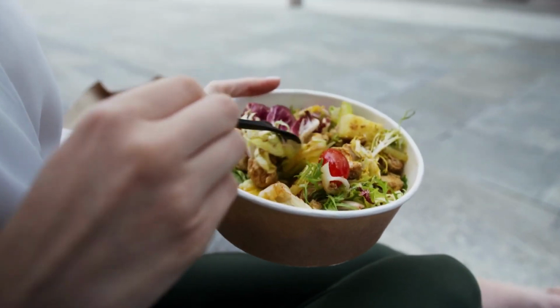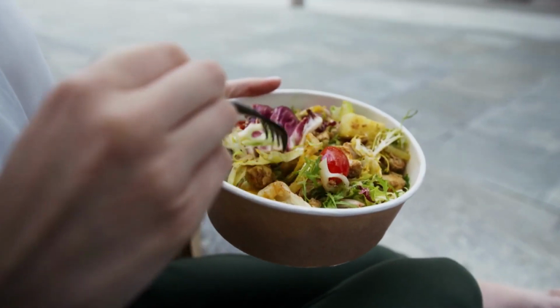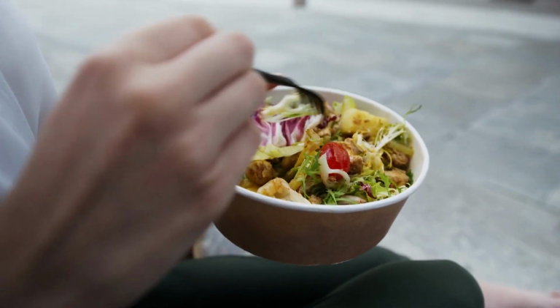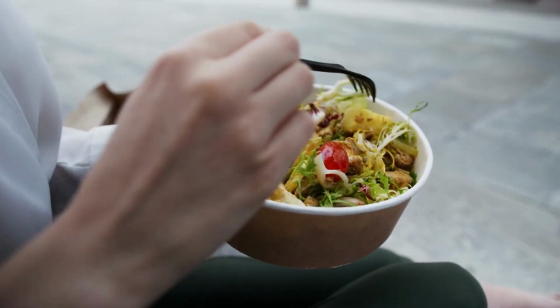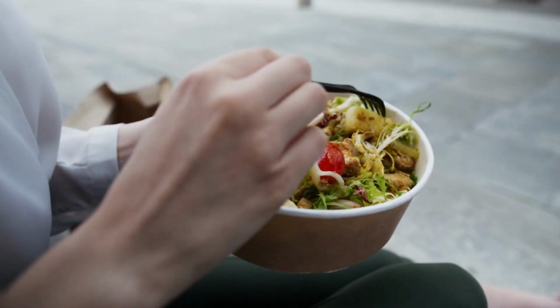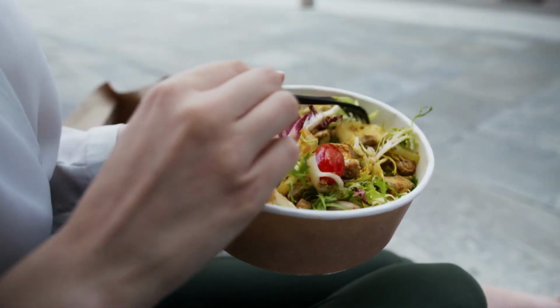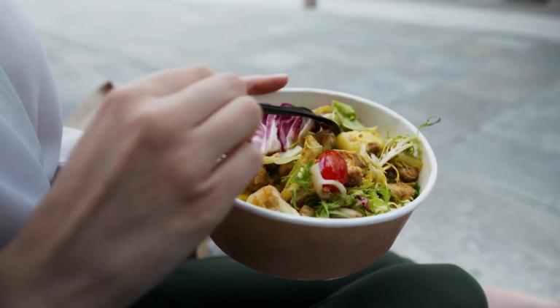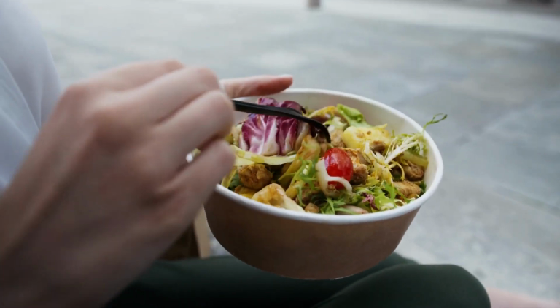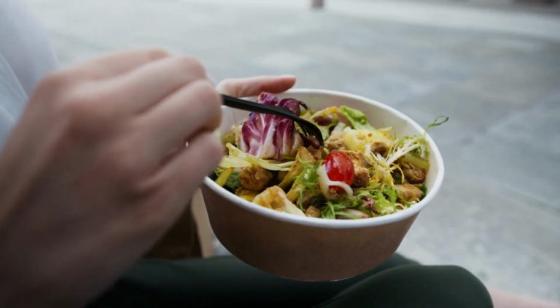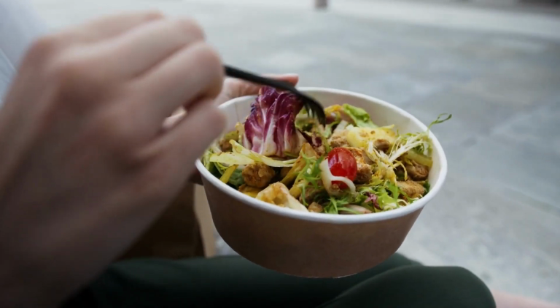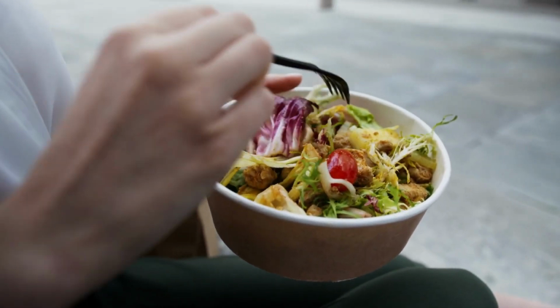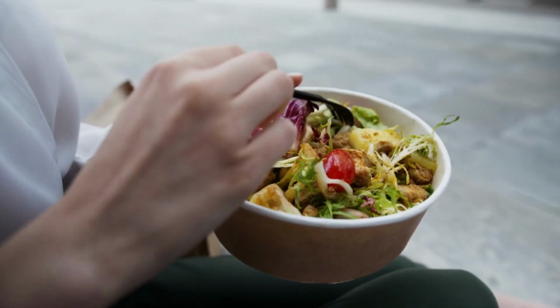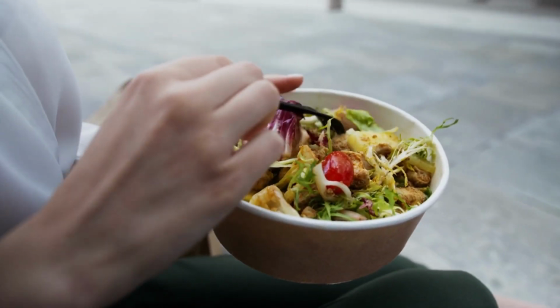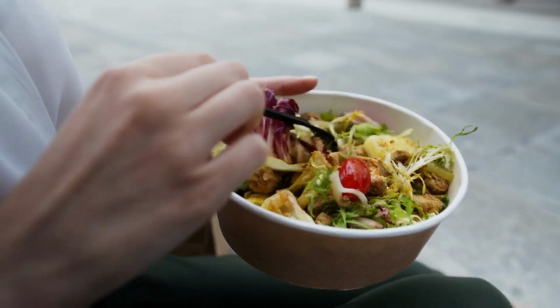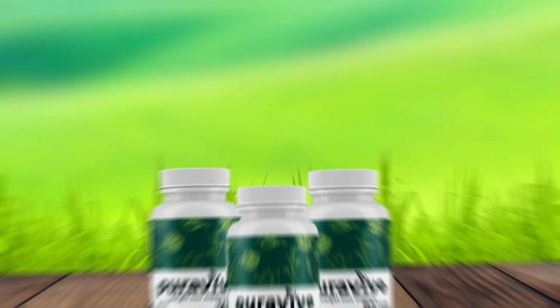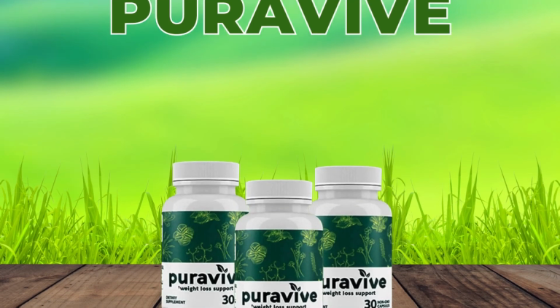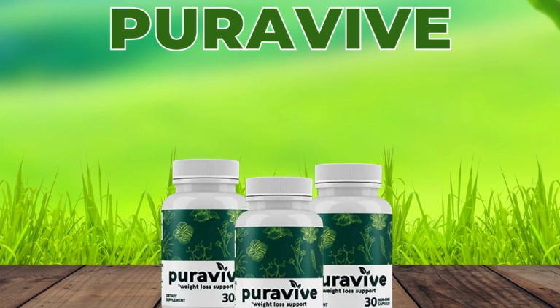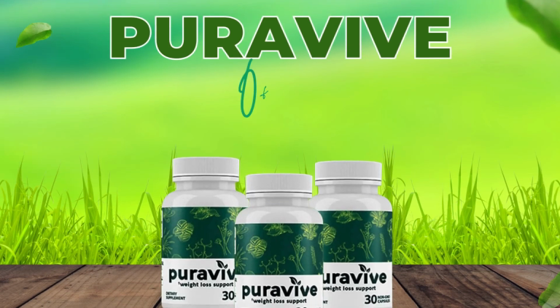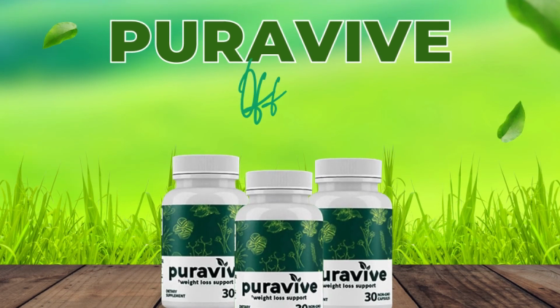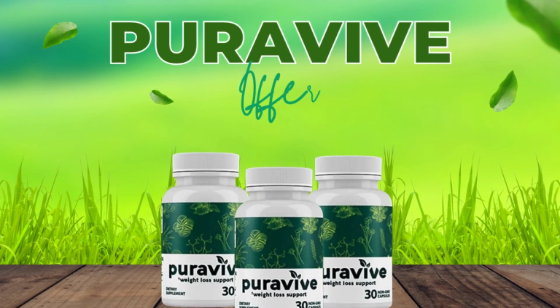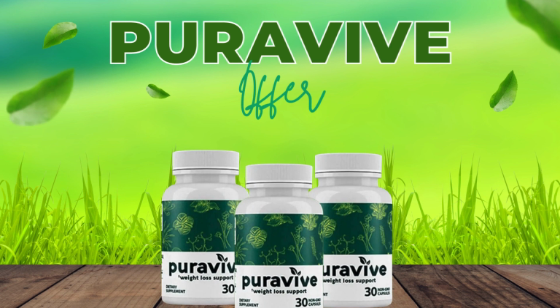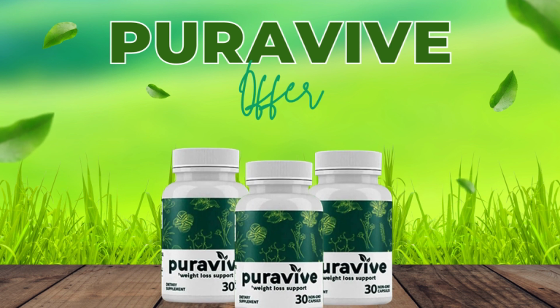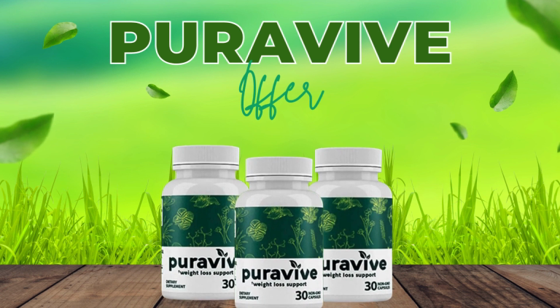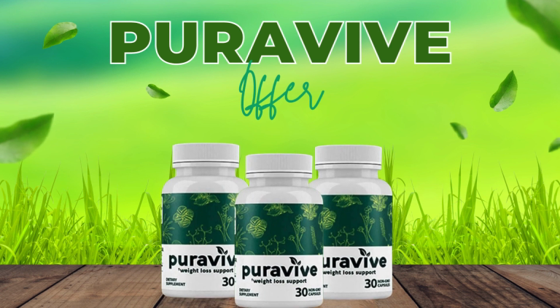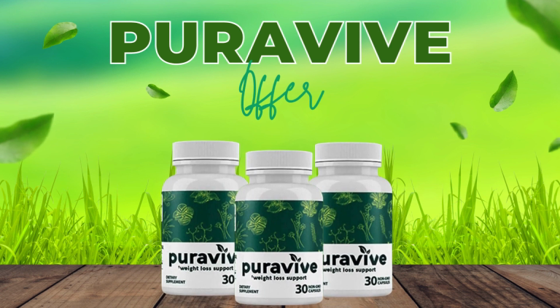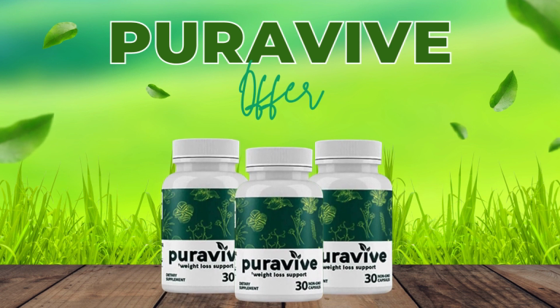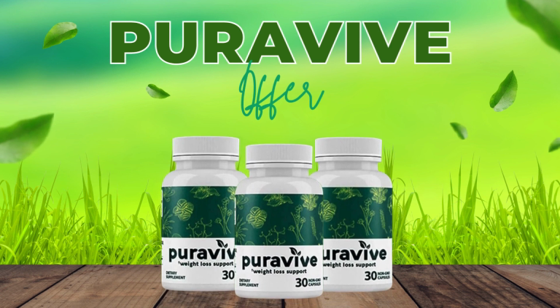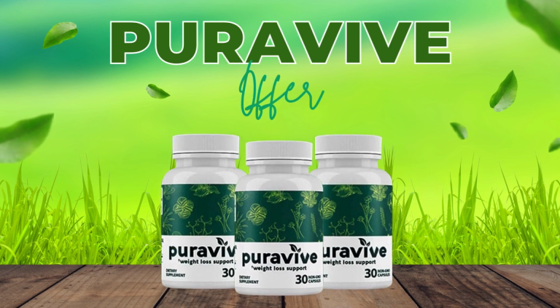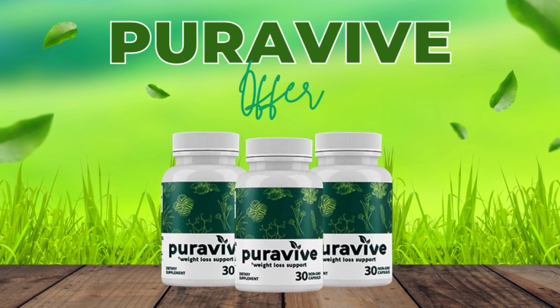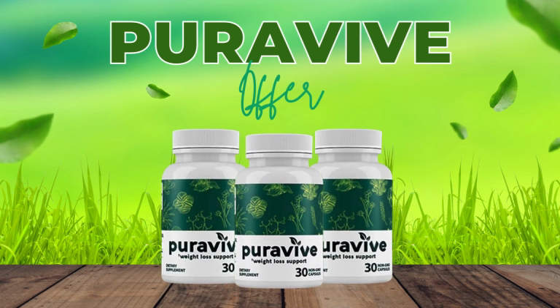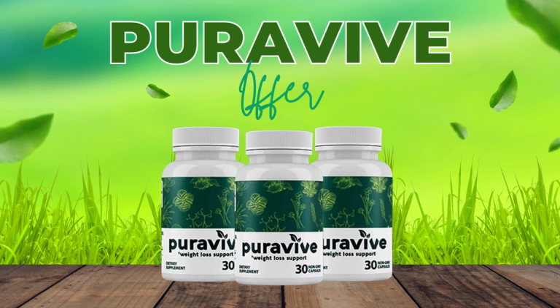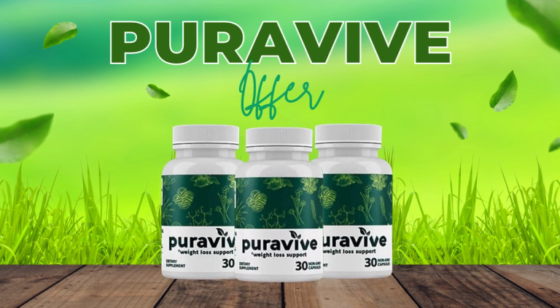But stay with me guys because I have some really important warnings to share with you before you actually purchase this supplement.